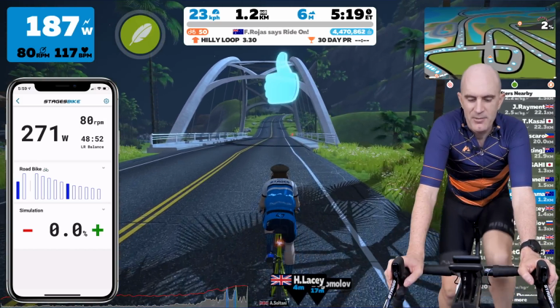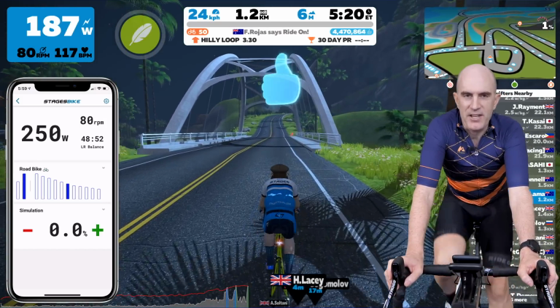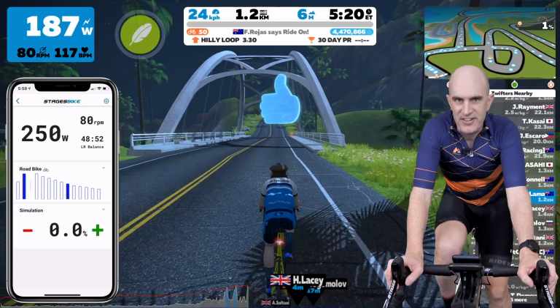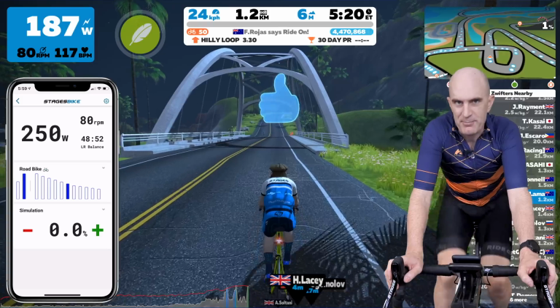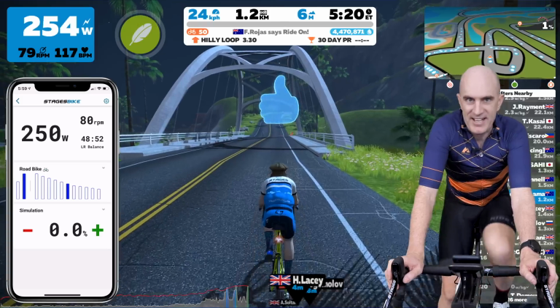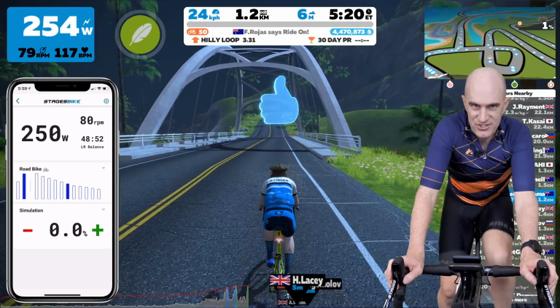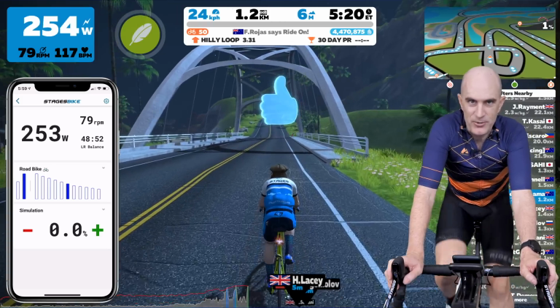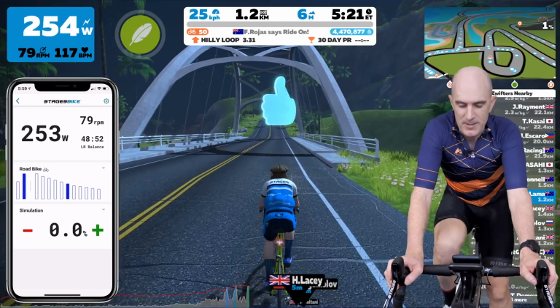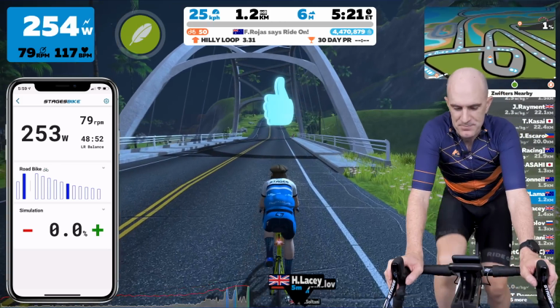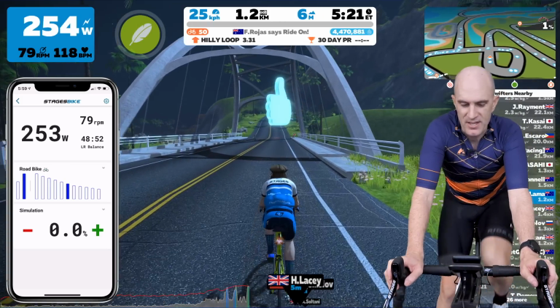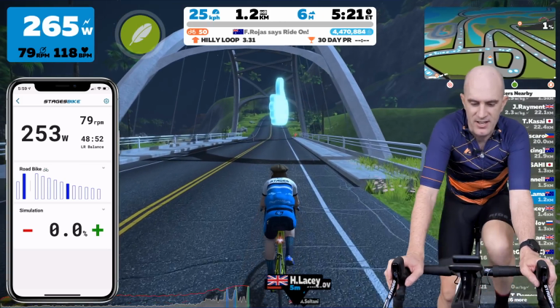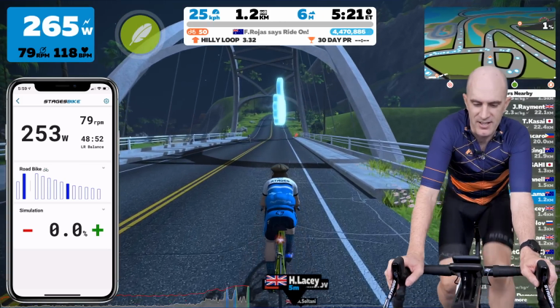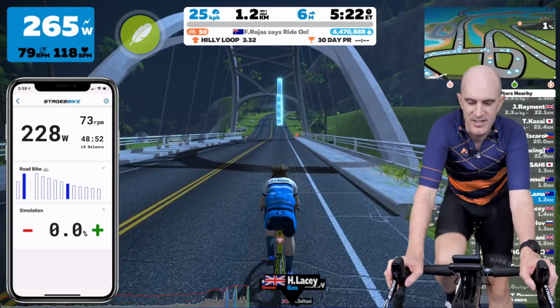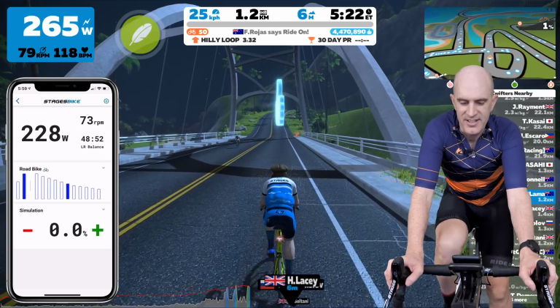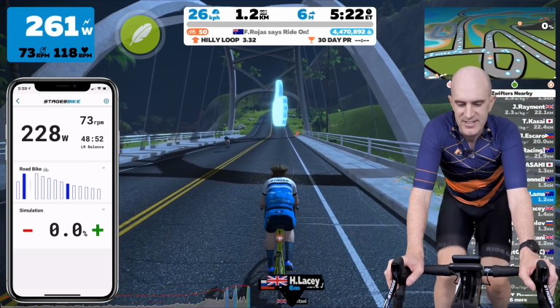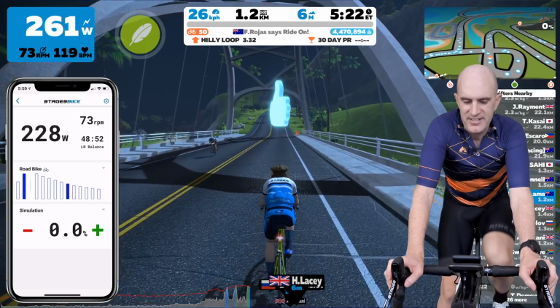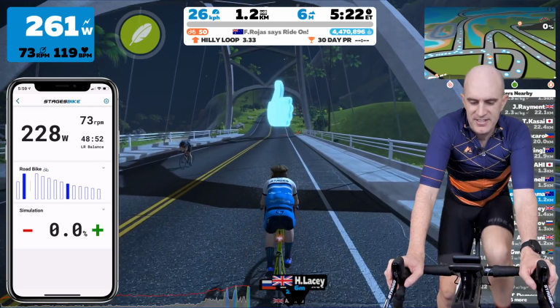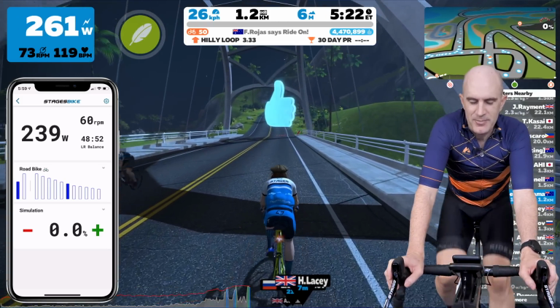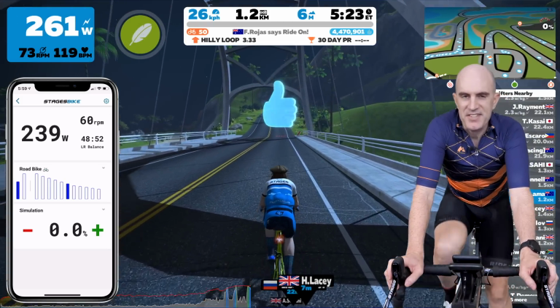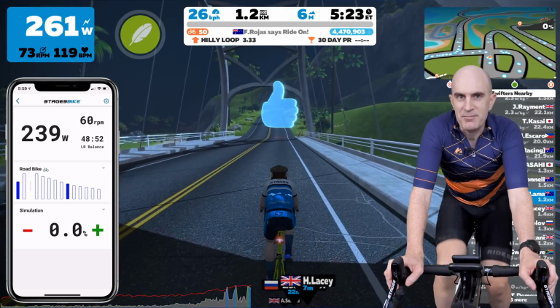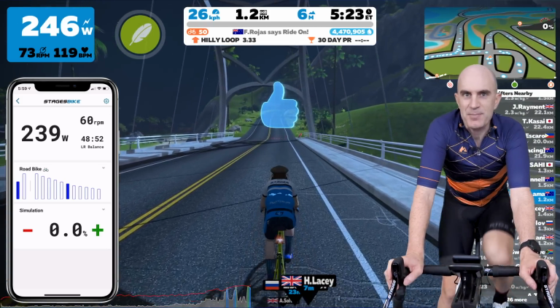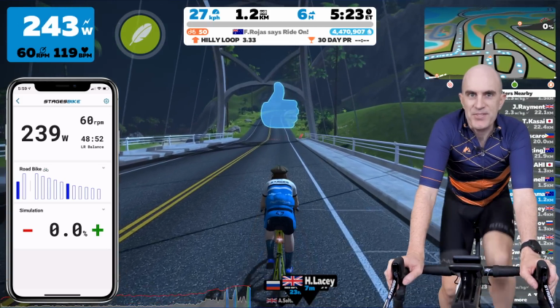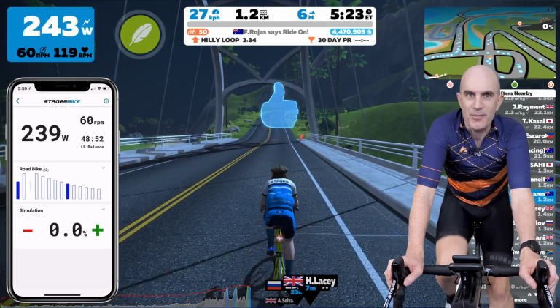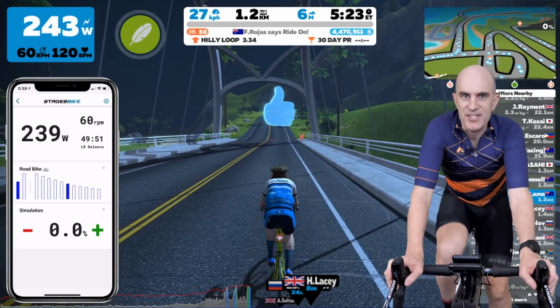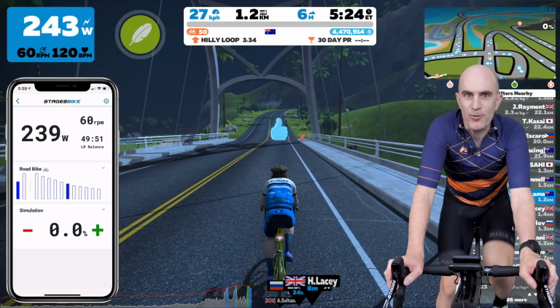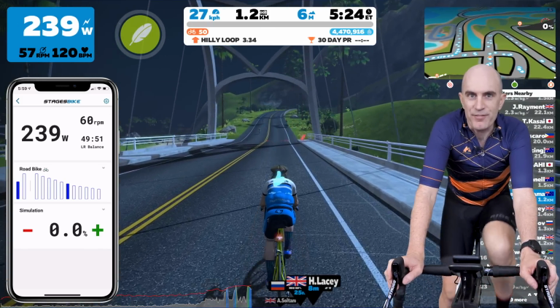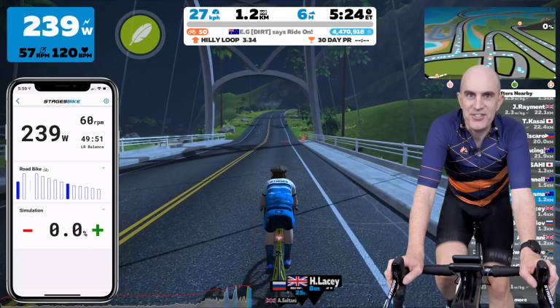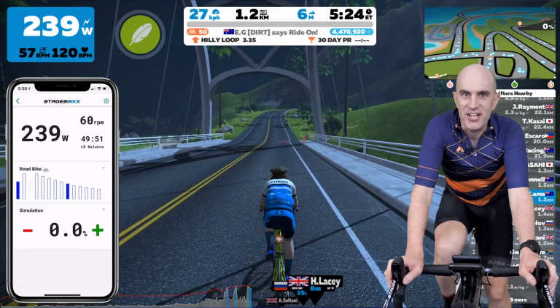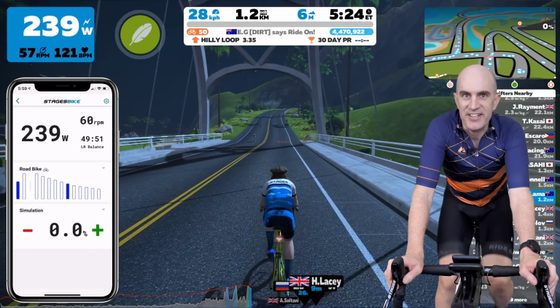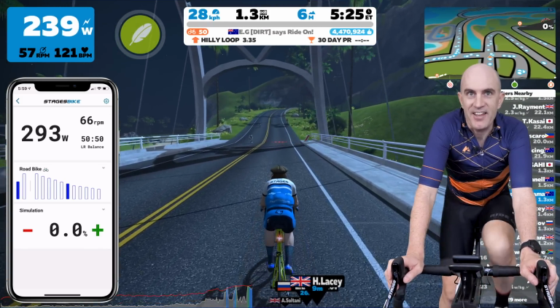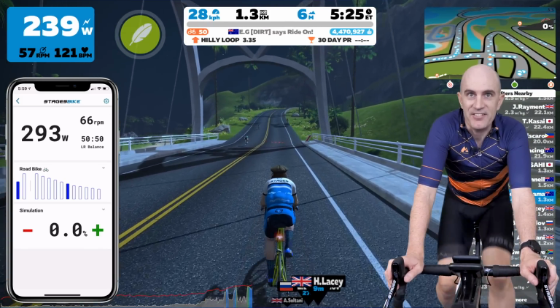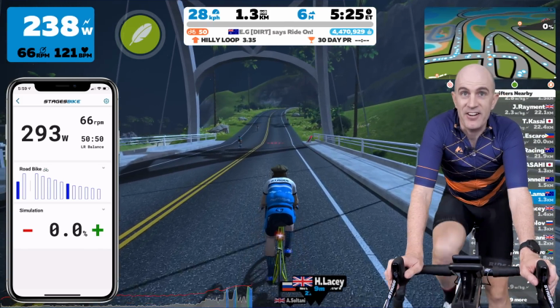Big ring - bang, straight away. About the same response time as a normal front chain ring out on the road.